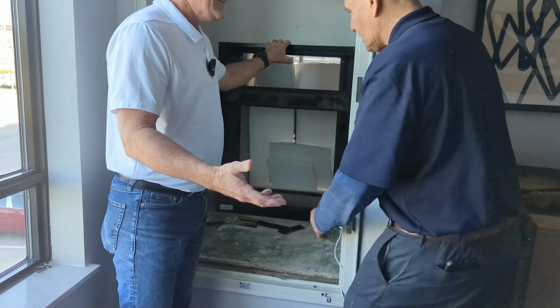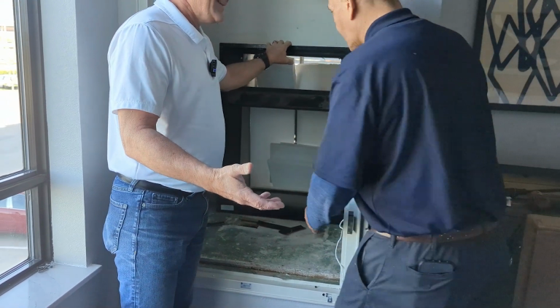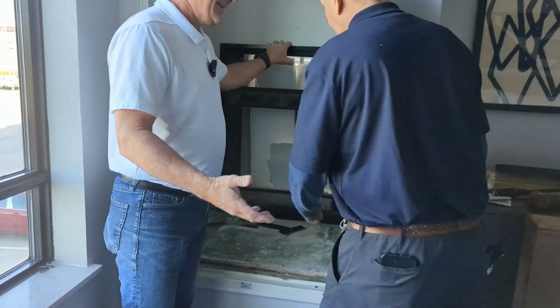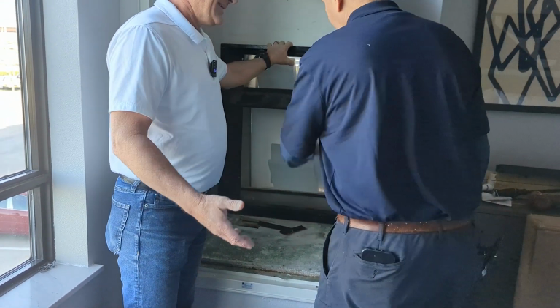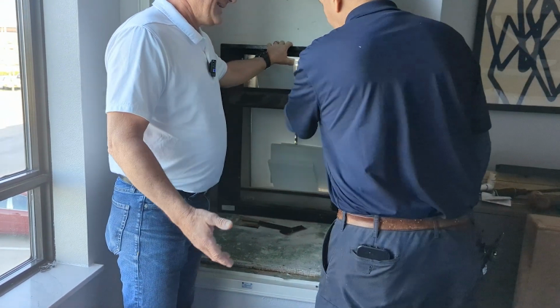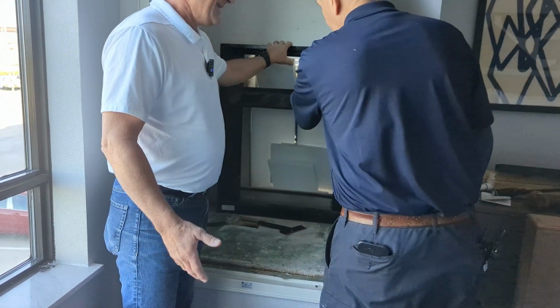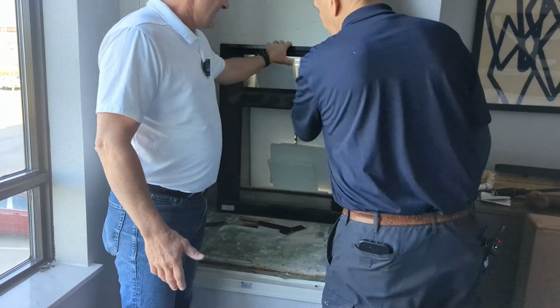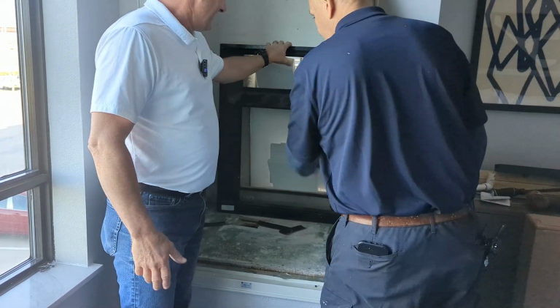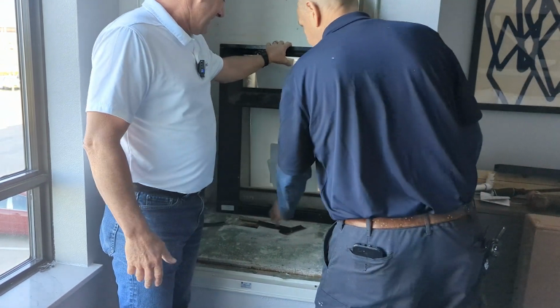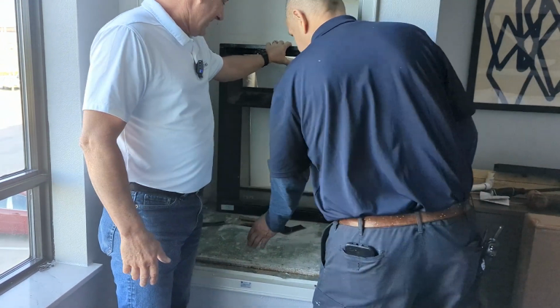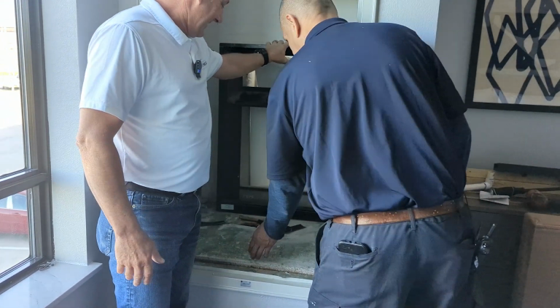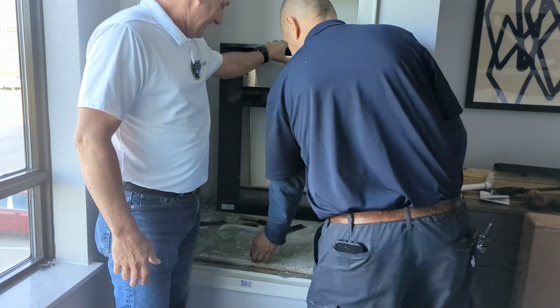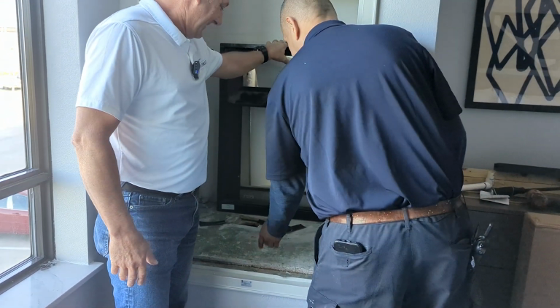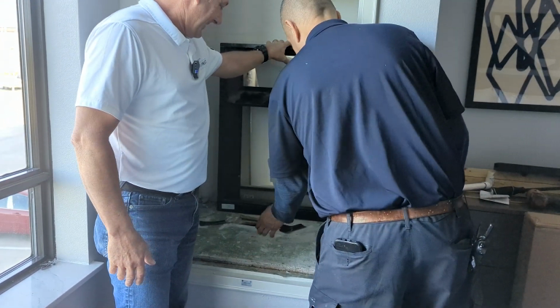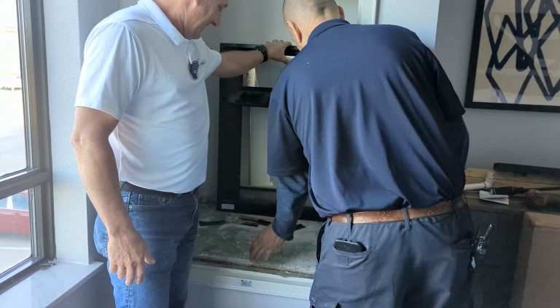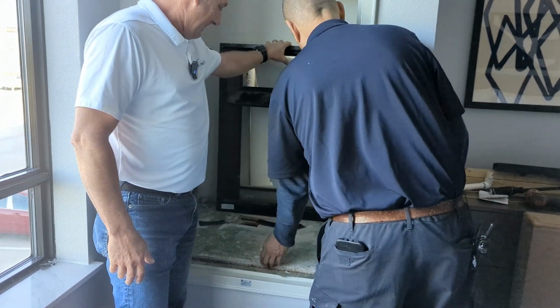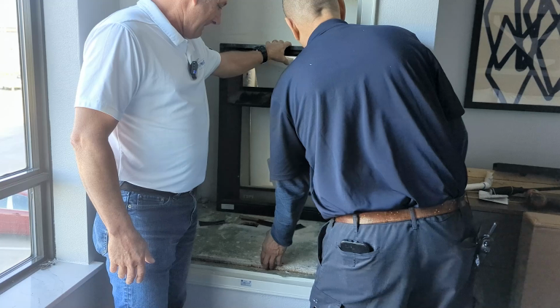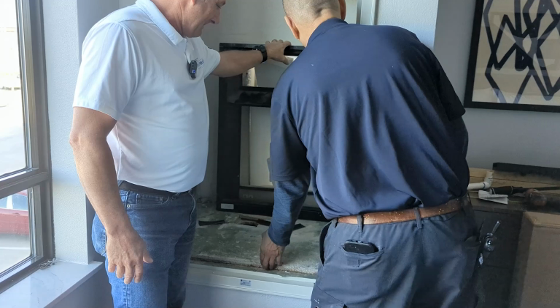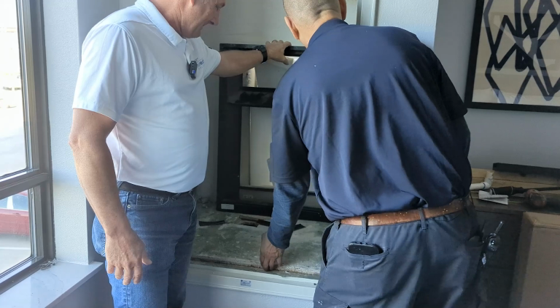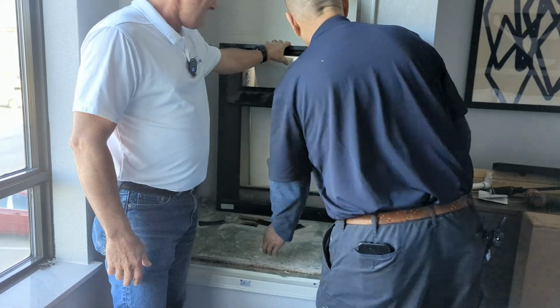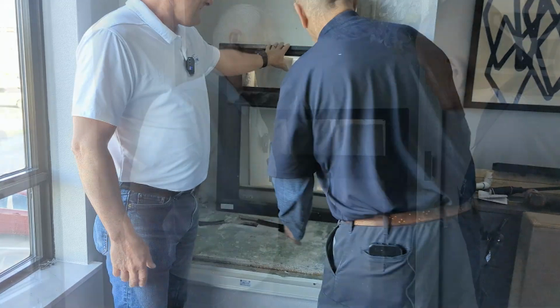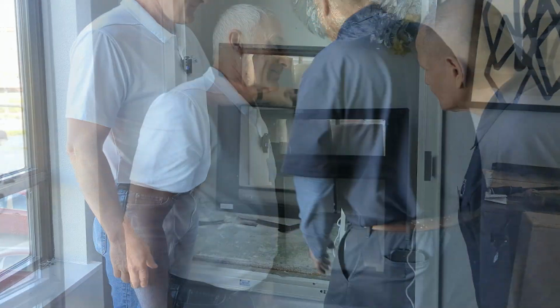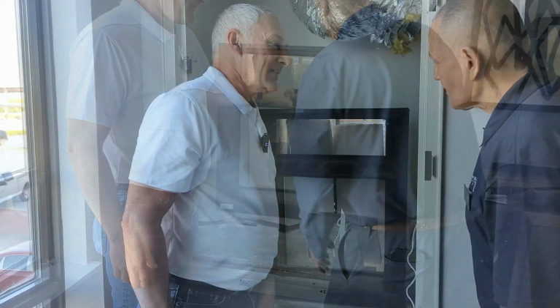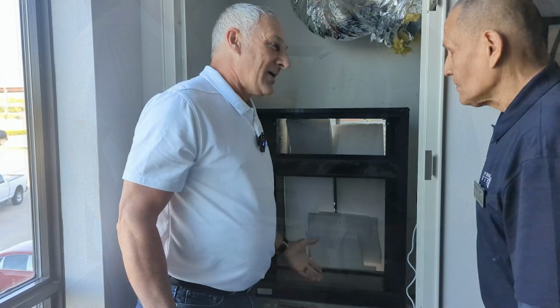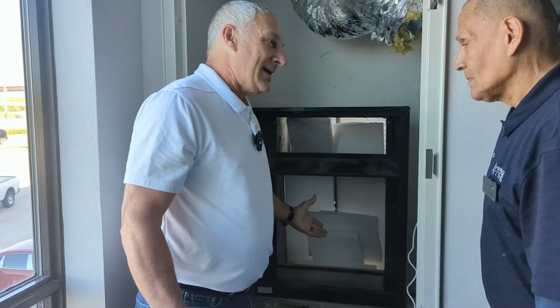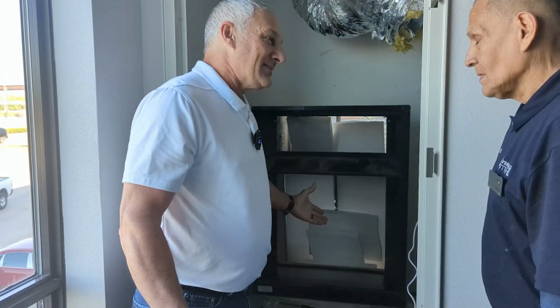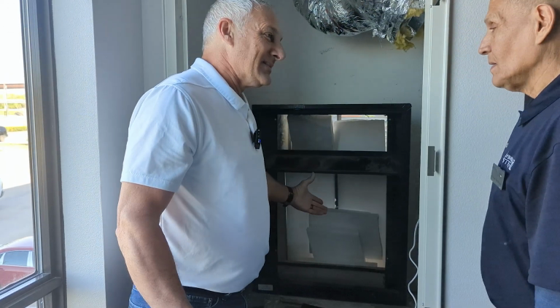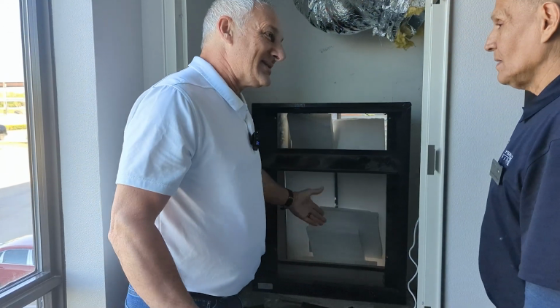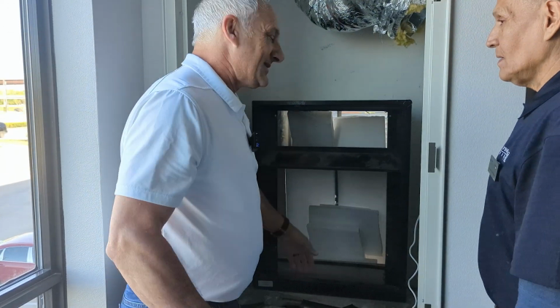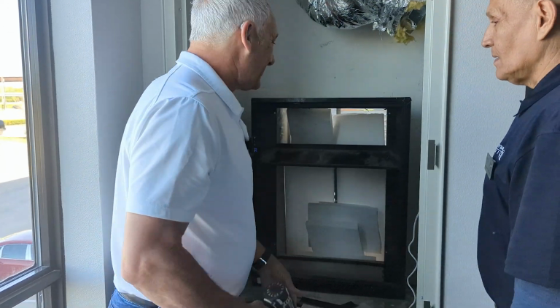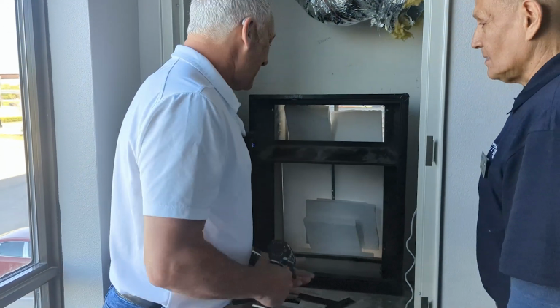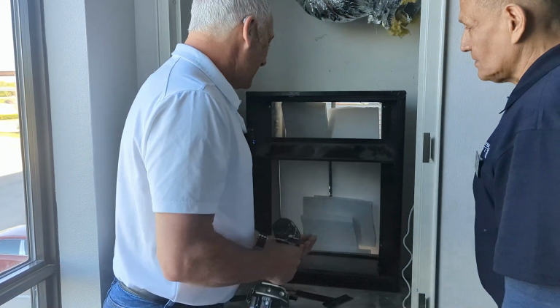Okay, we're going to pull this out first, and then this can come up. All right, let's get this removed.